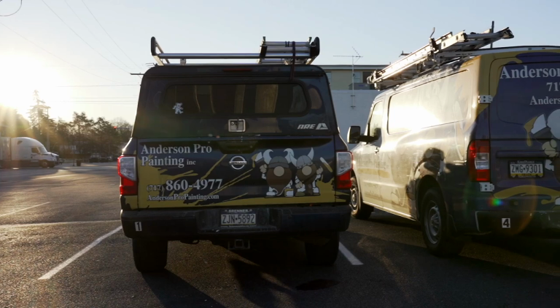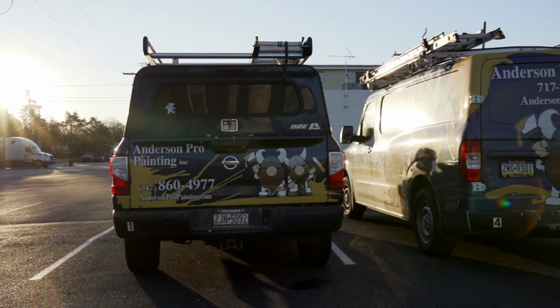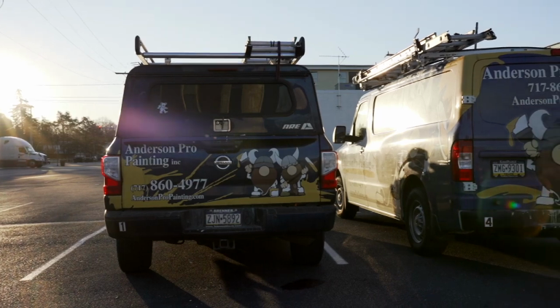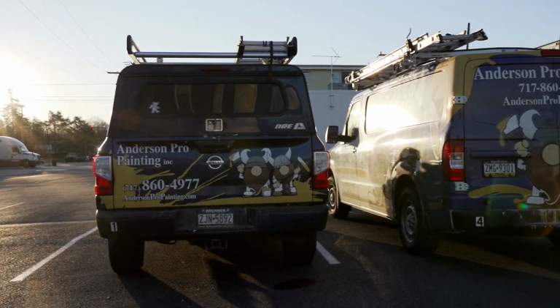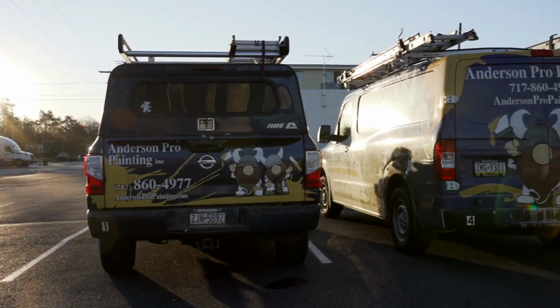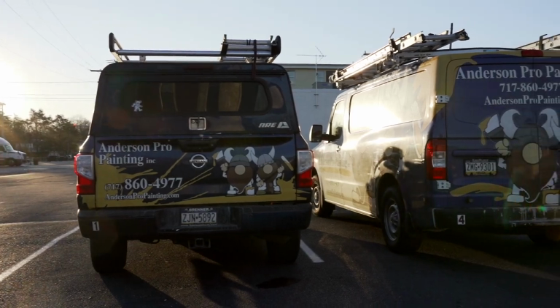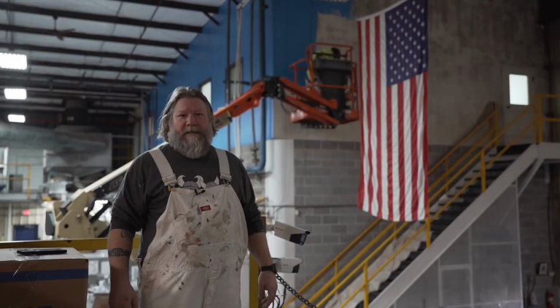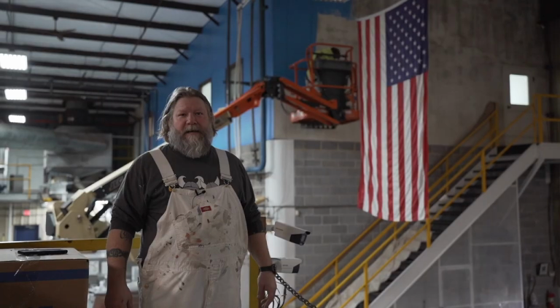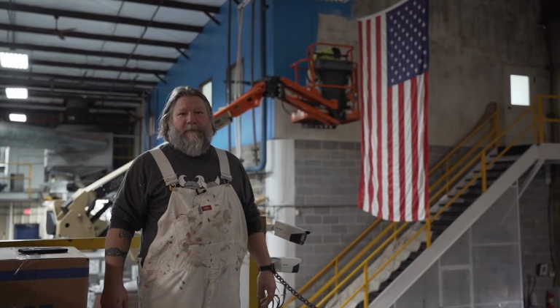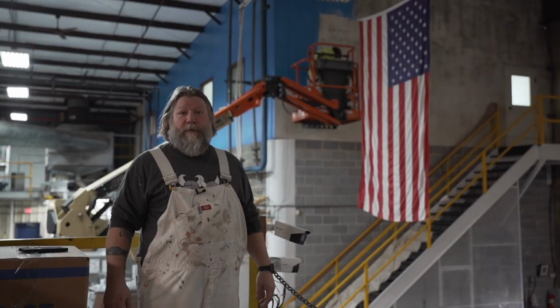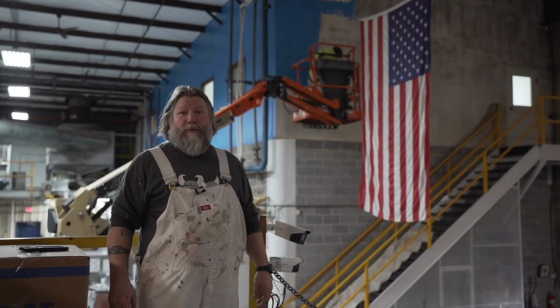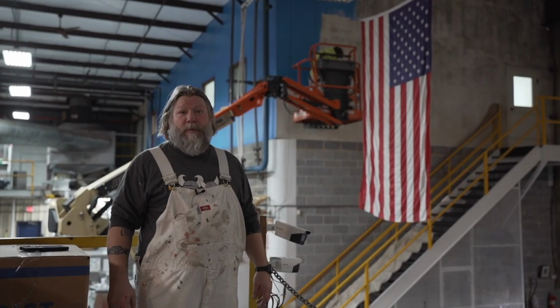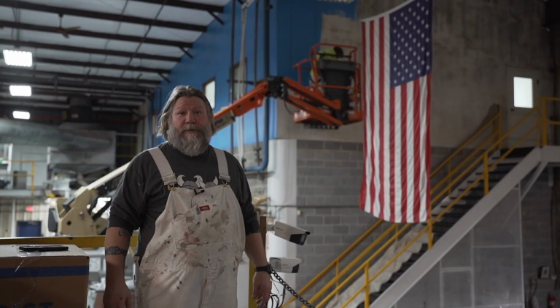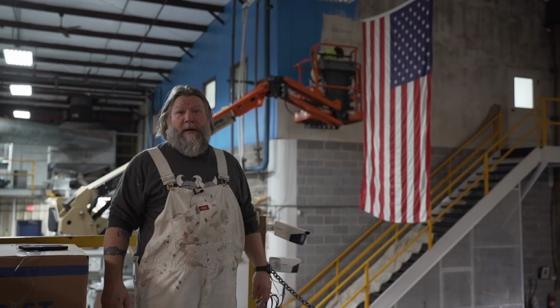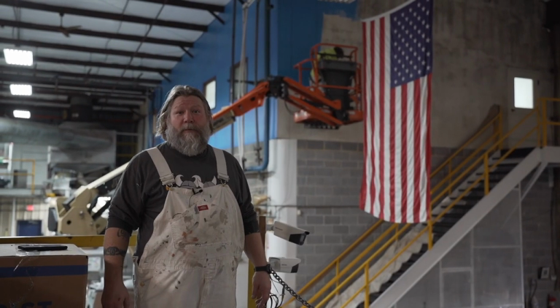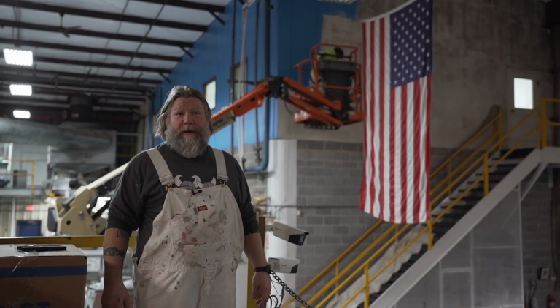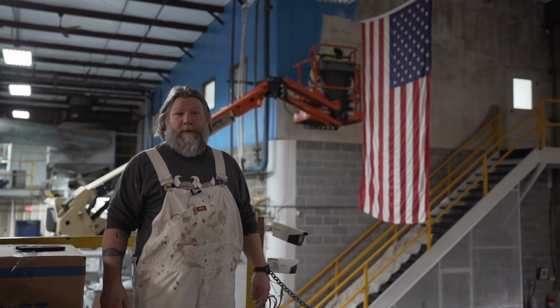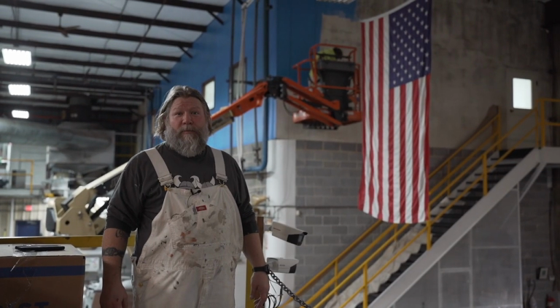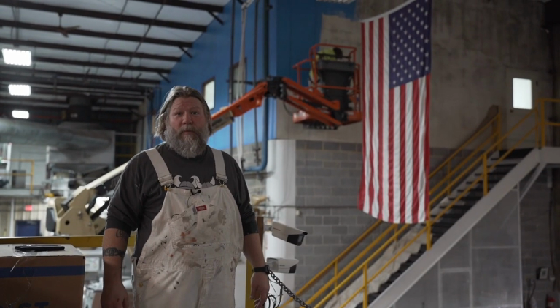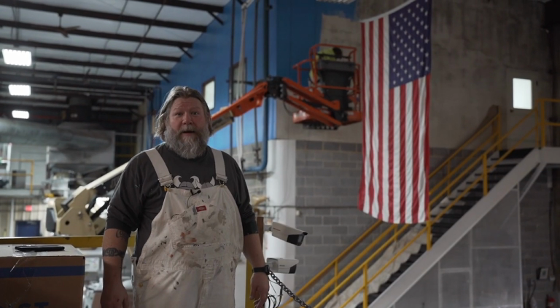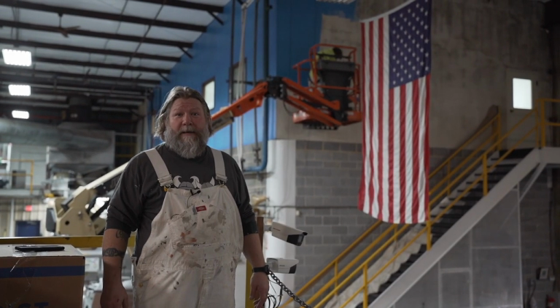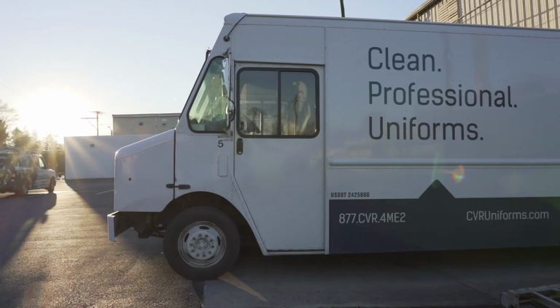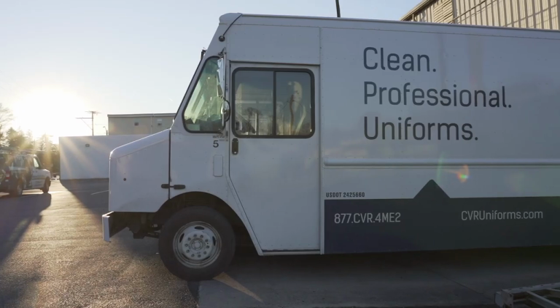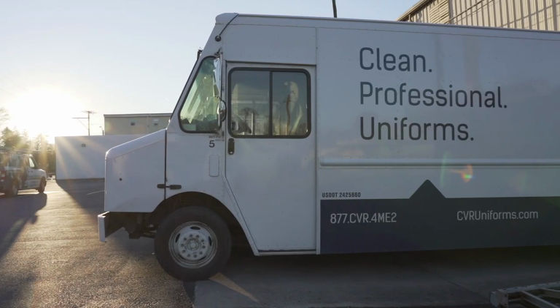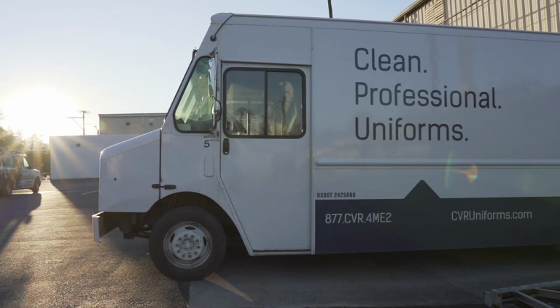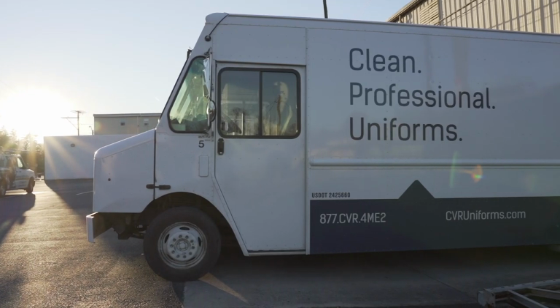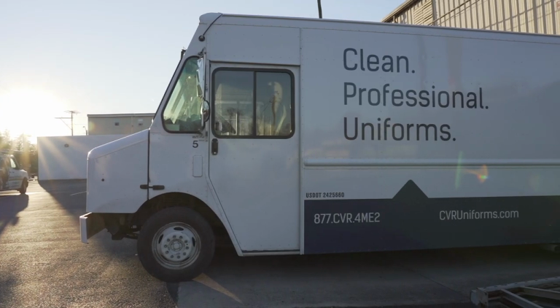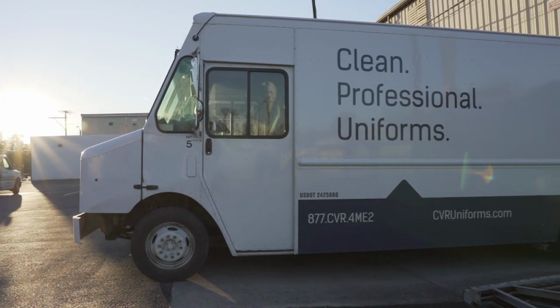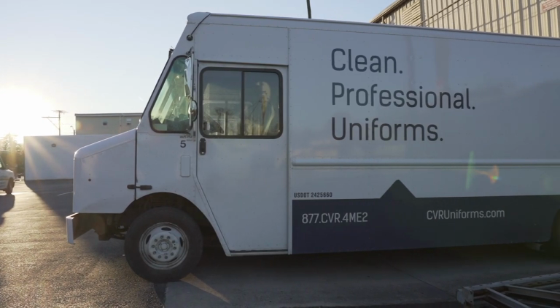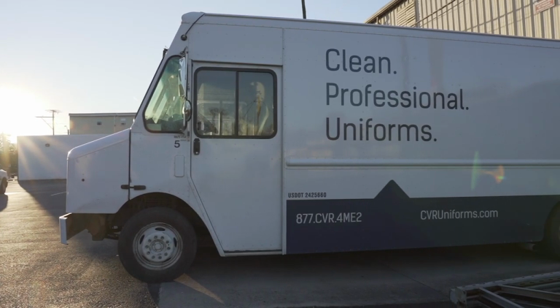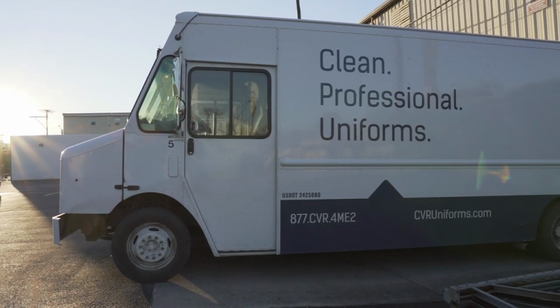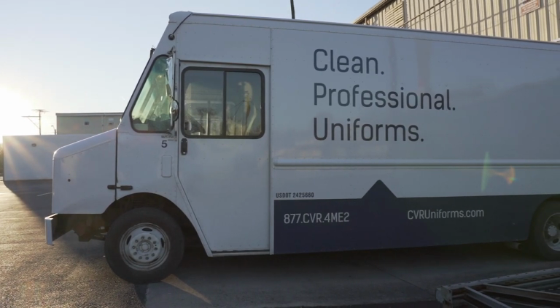How are you all doing today? Jack Sanford, Field Superintendent with Anderson Pro Painting. Today we're out at CVR Uniform Rentals.